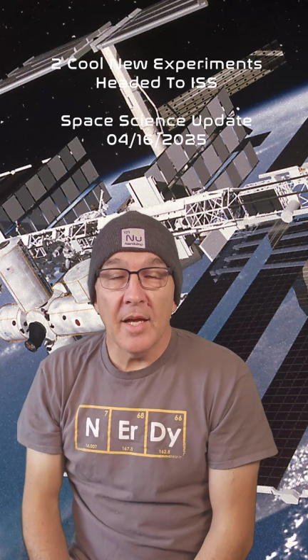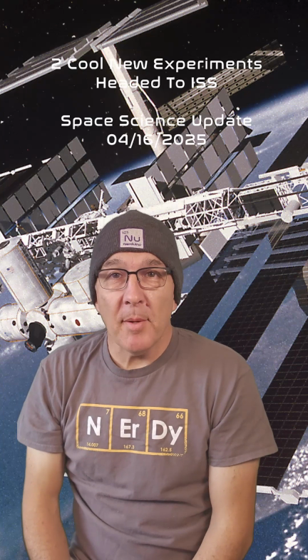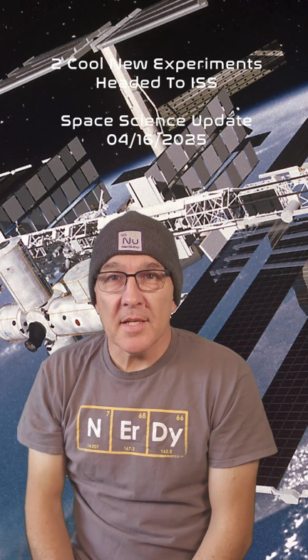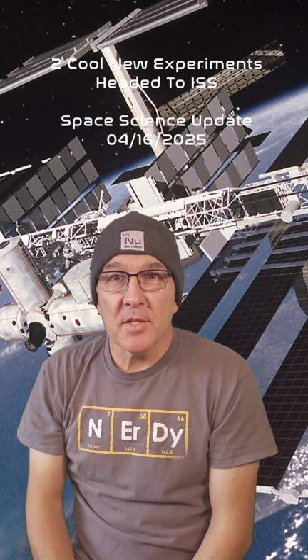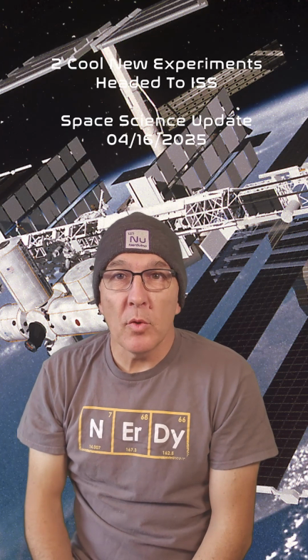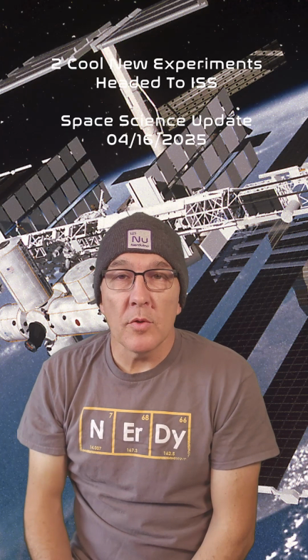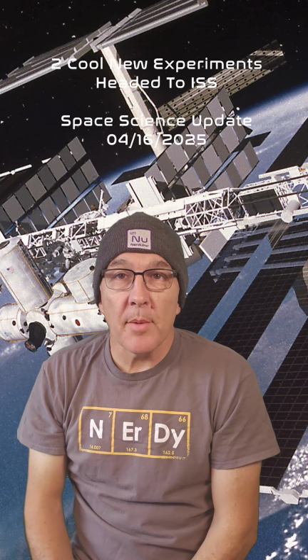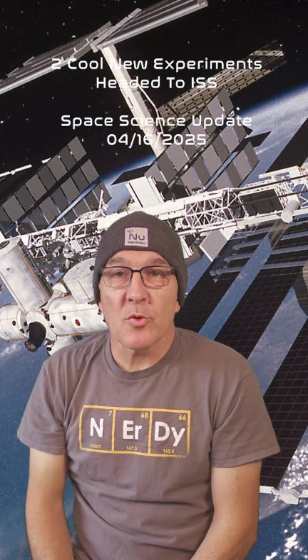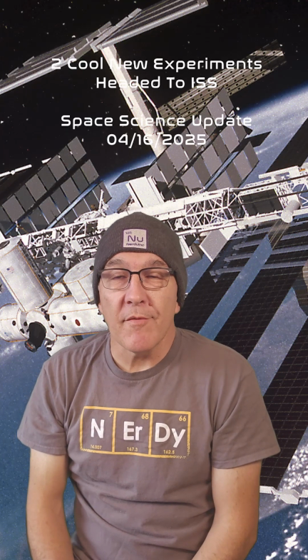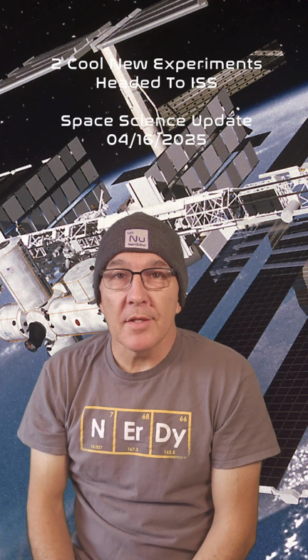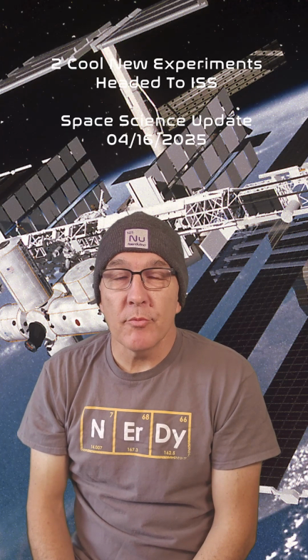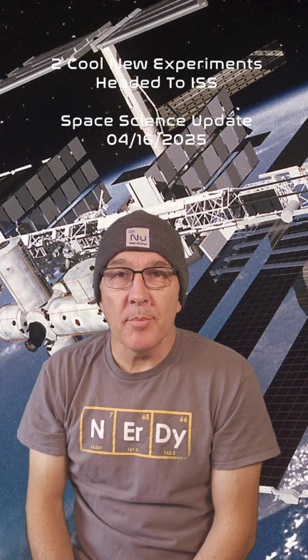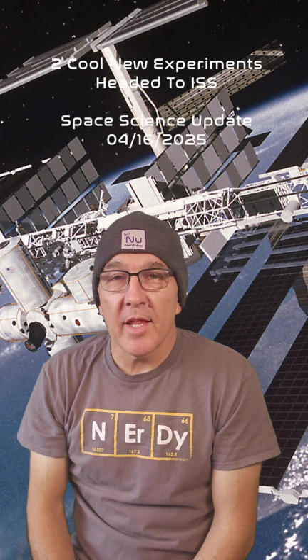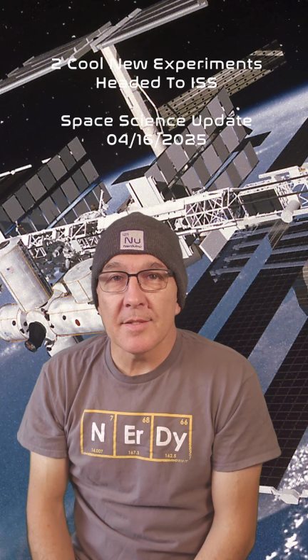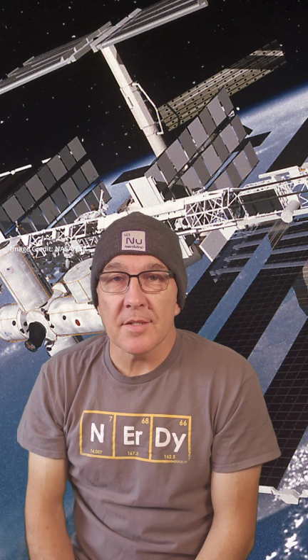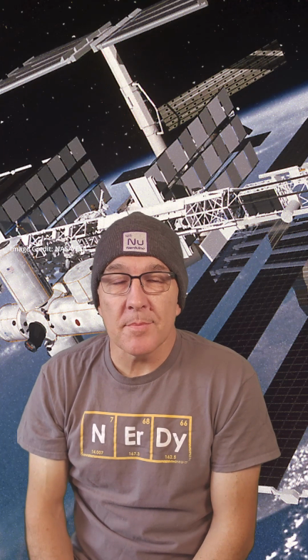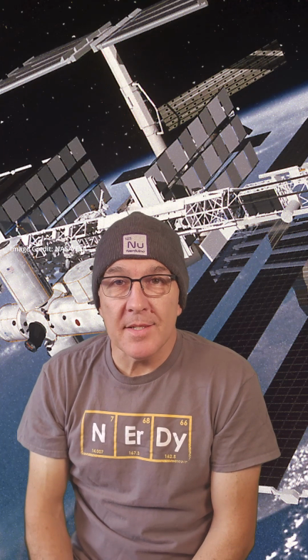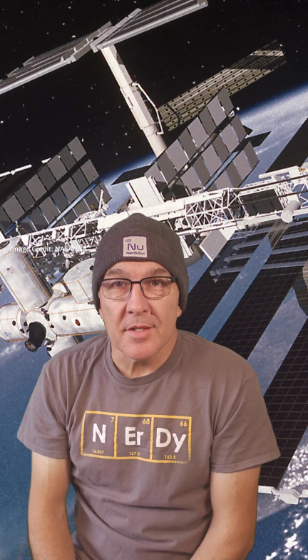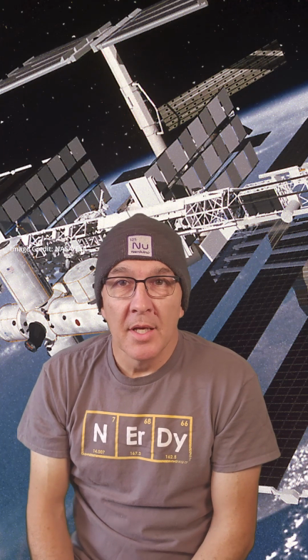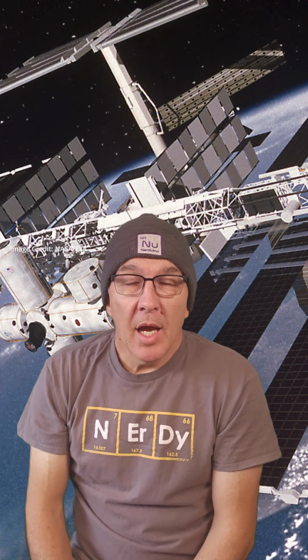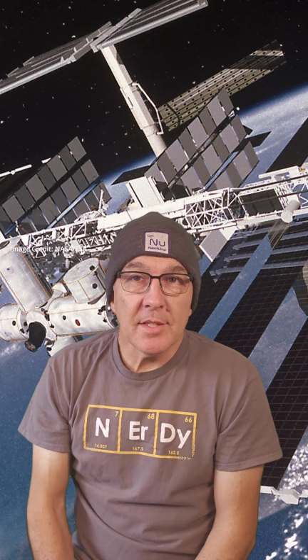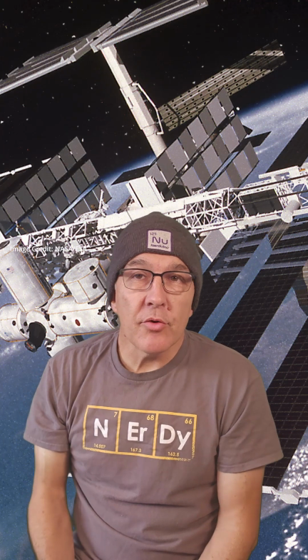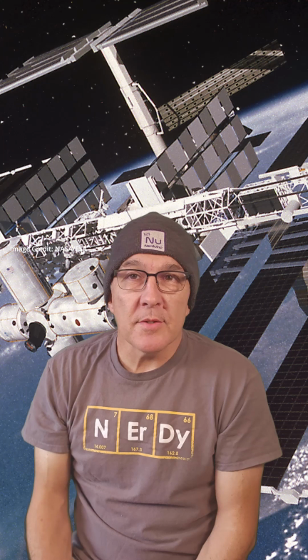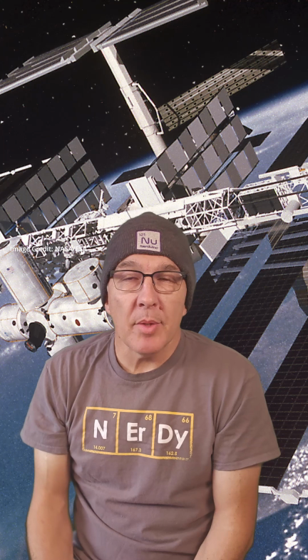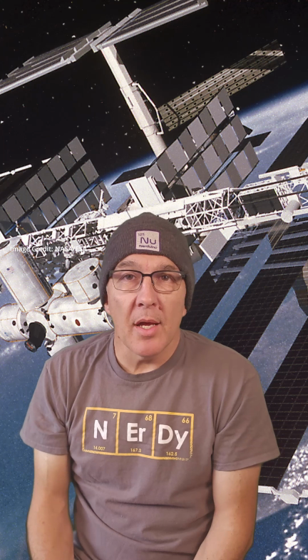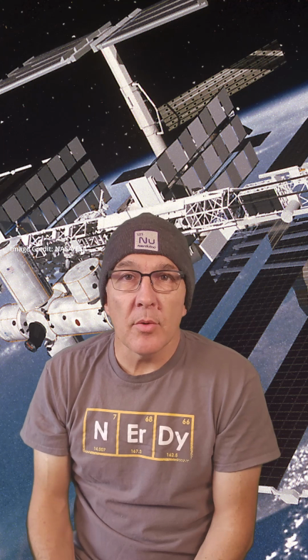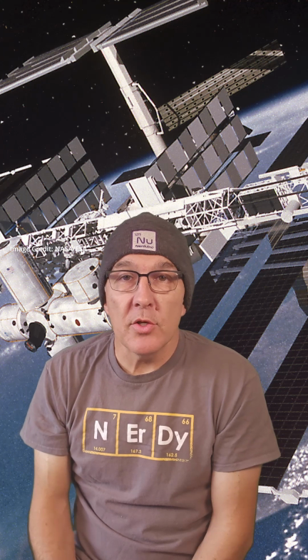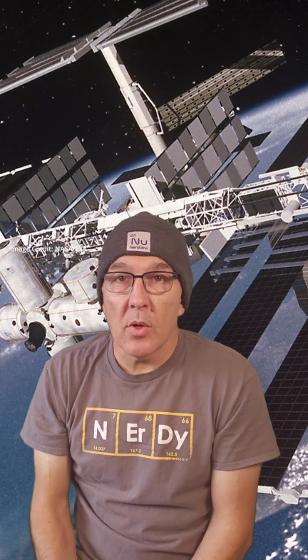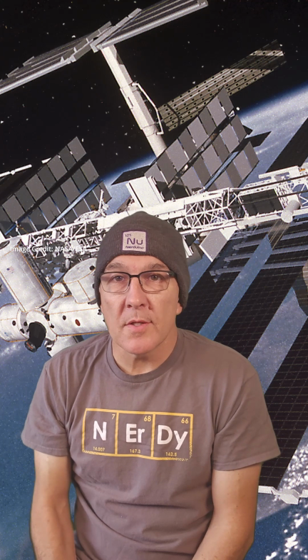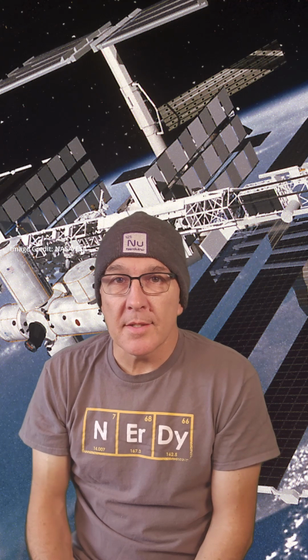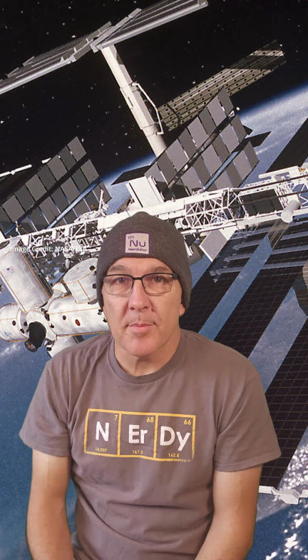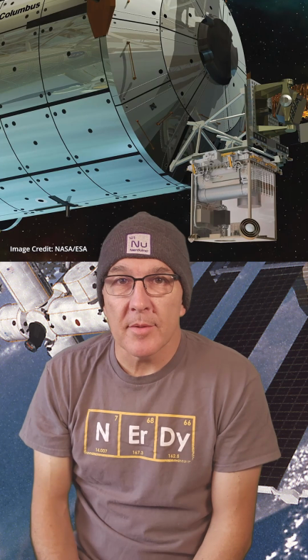A SpaceX mission will launch April 21st to resupply the International Space Station. Amongst the crew's supplies will be two cool science experiments.